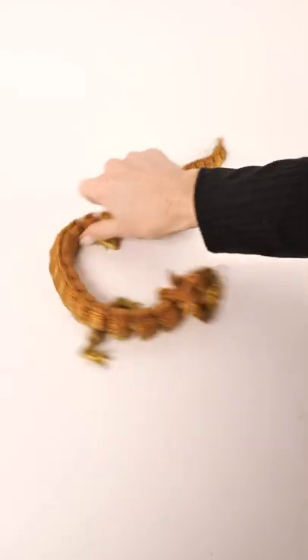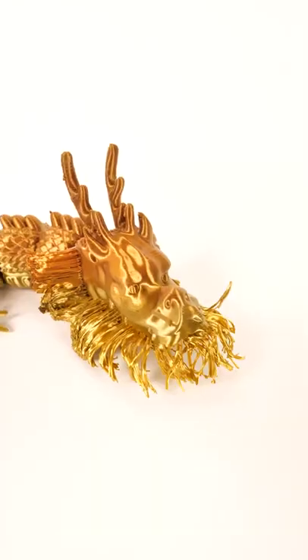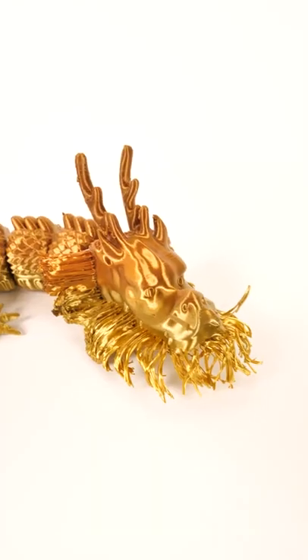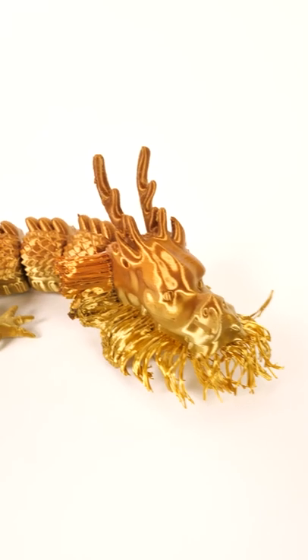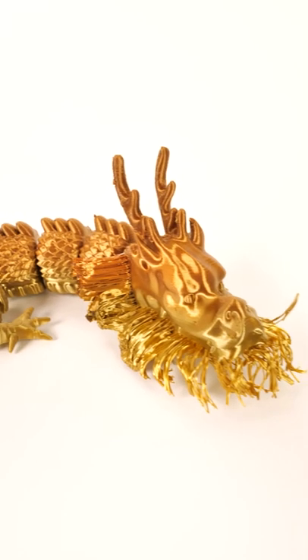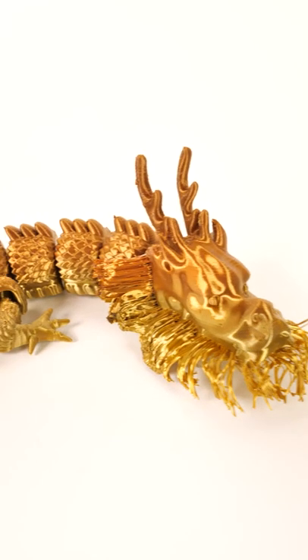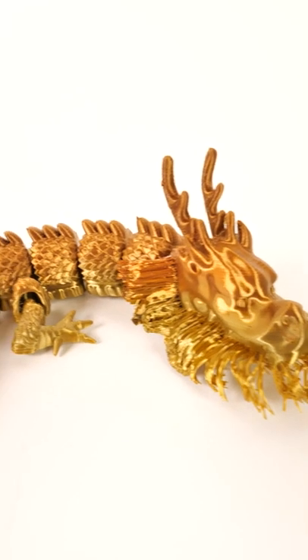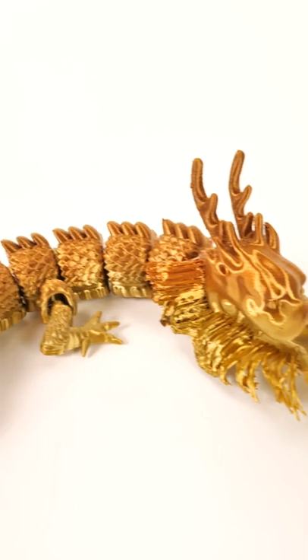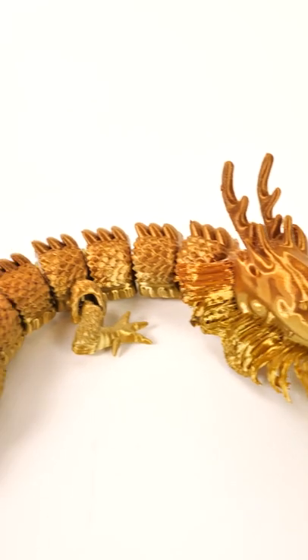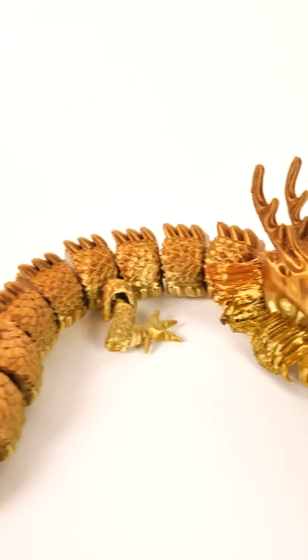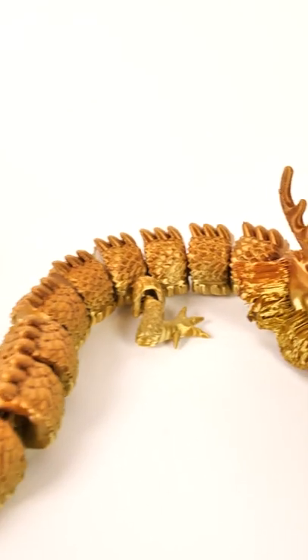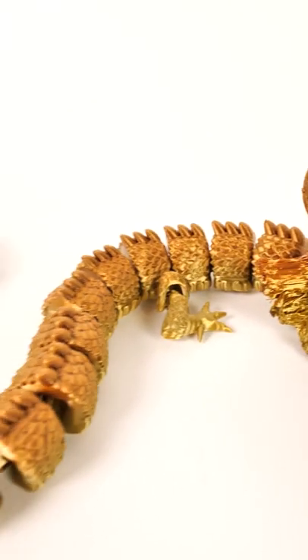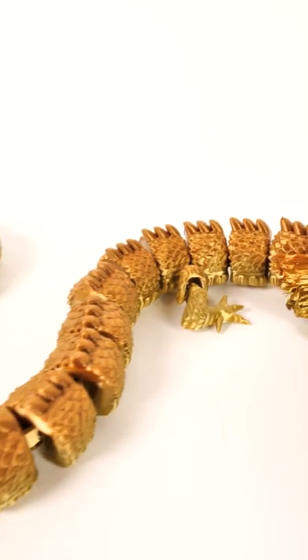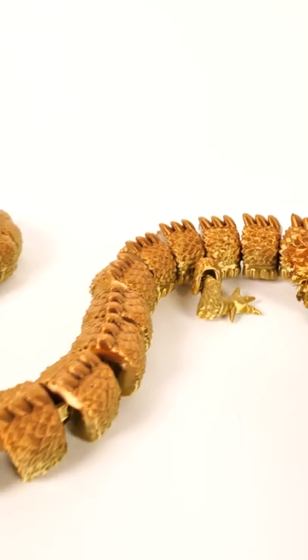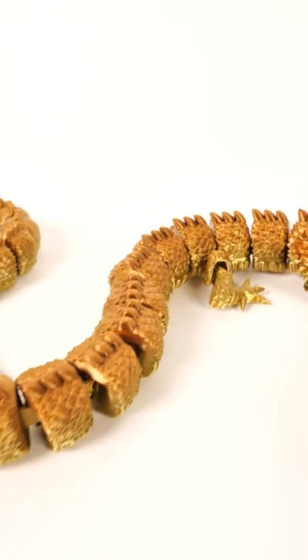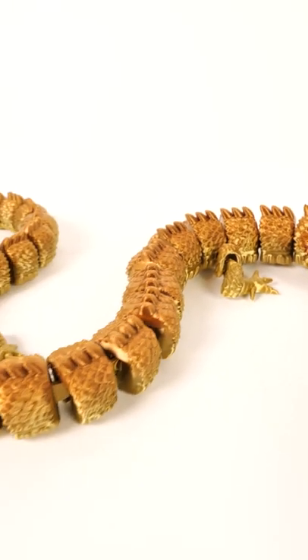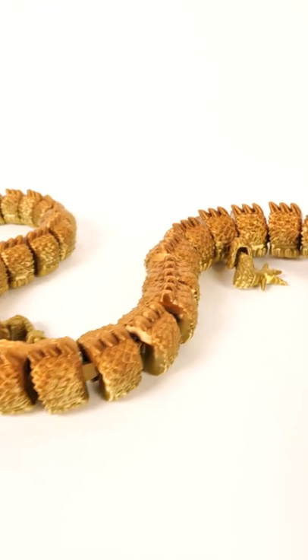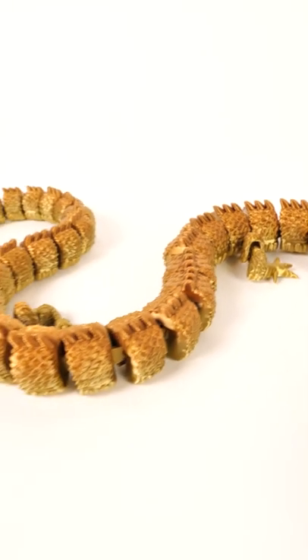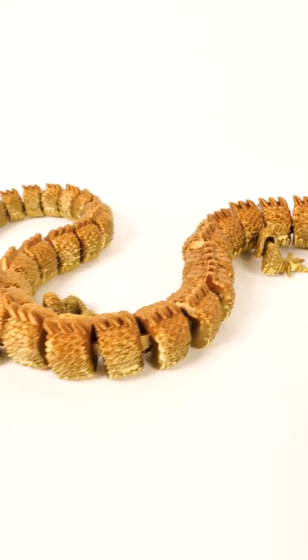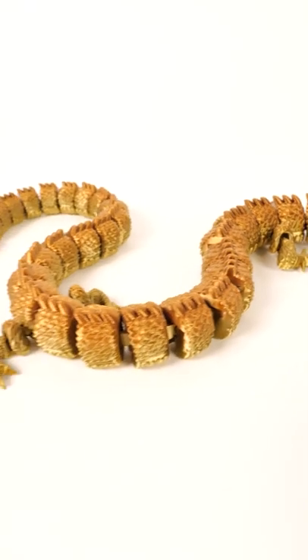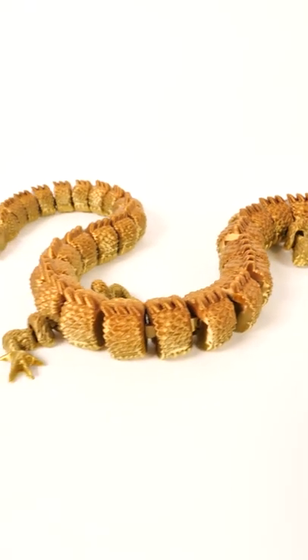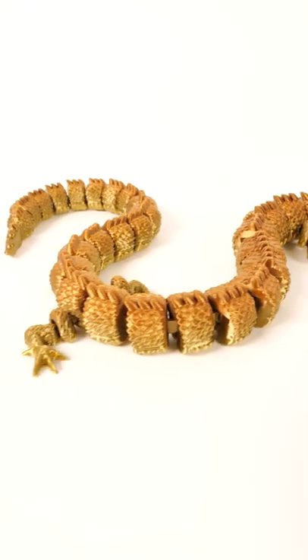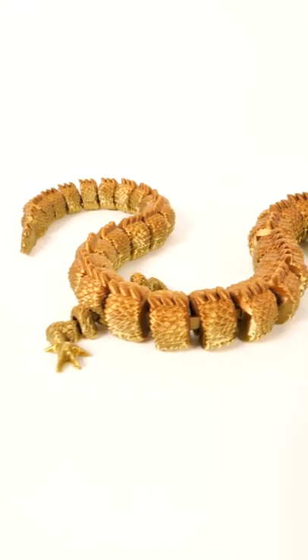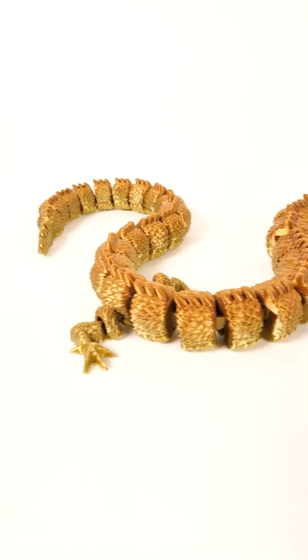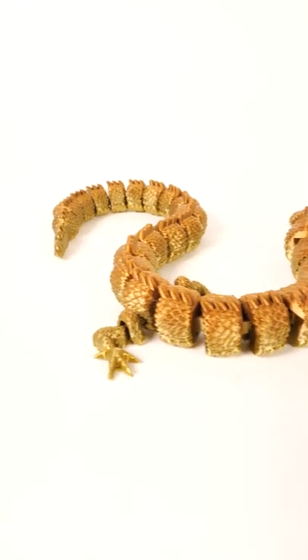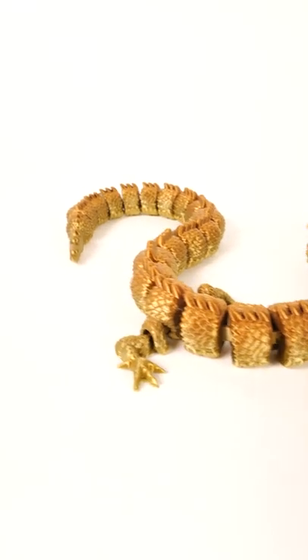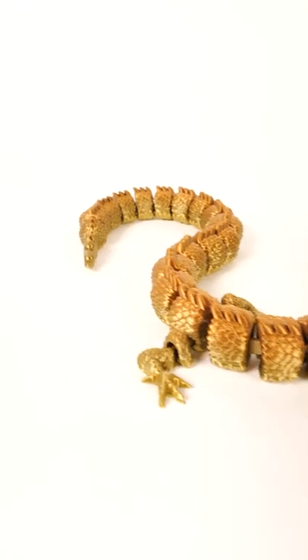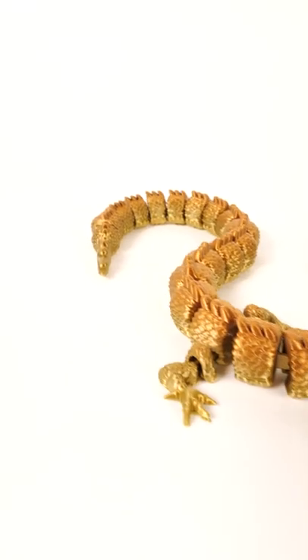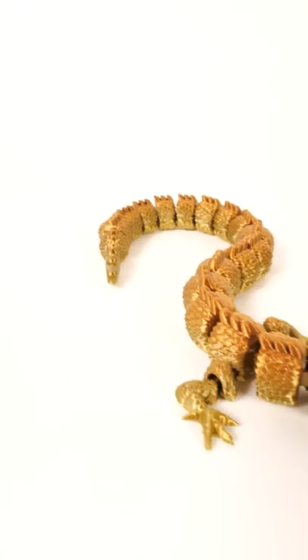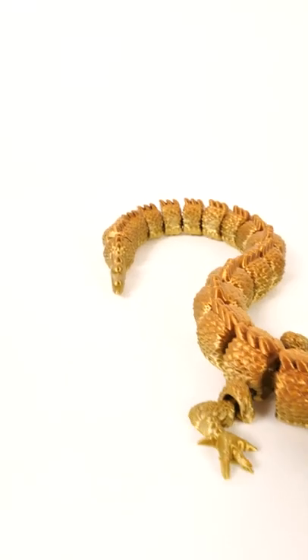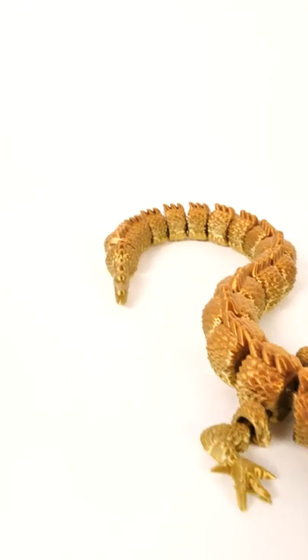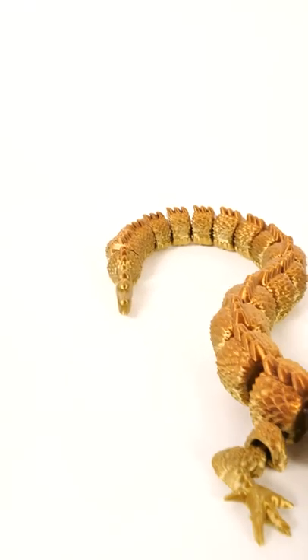This model is available for download on Cults 3D. Don't forget to follow — I've got more great models and filament coming up.